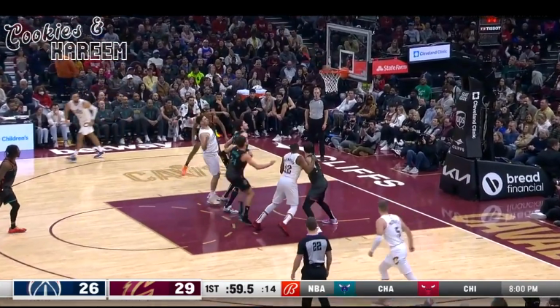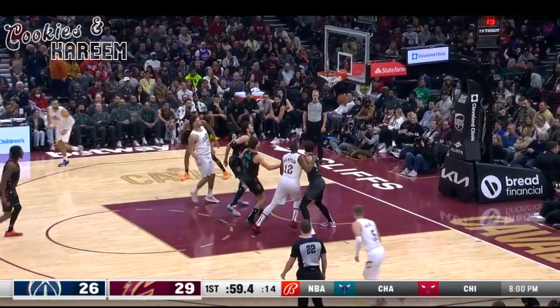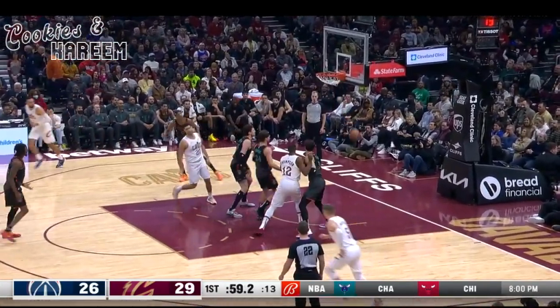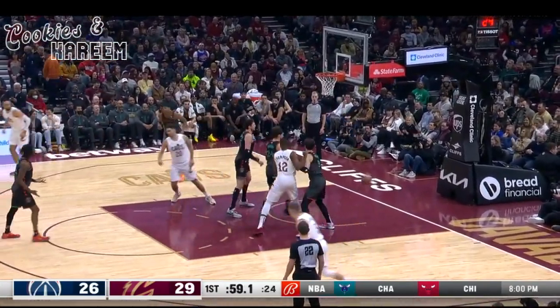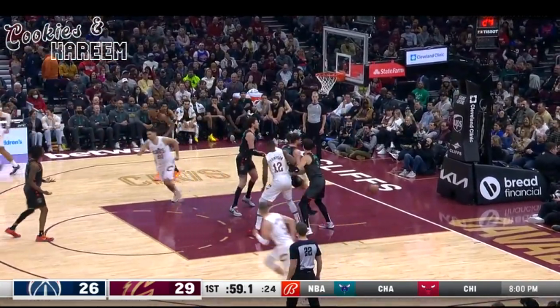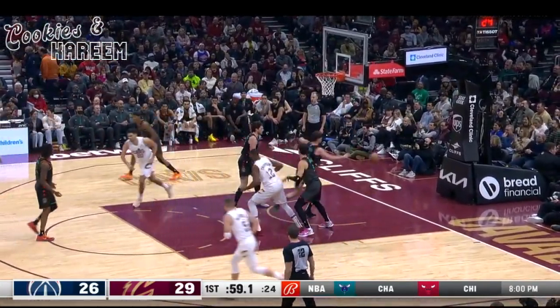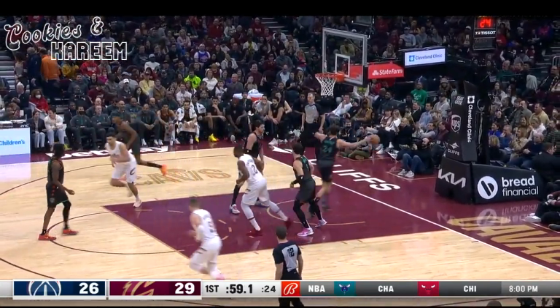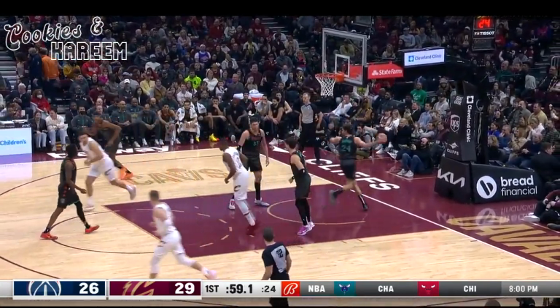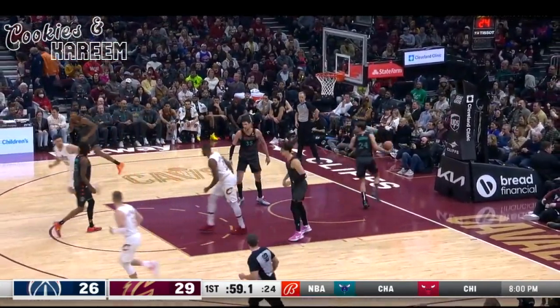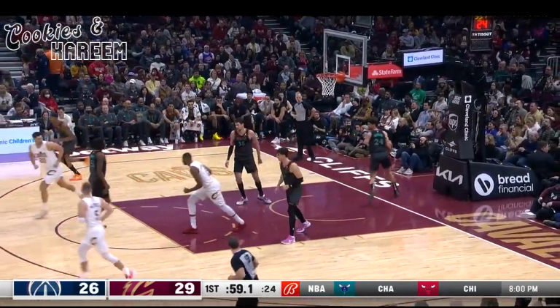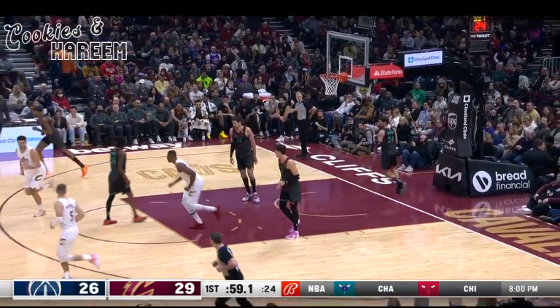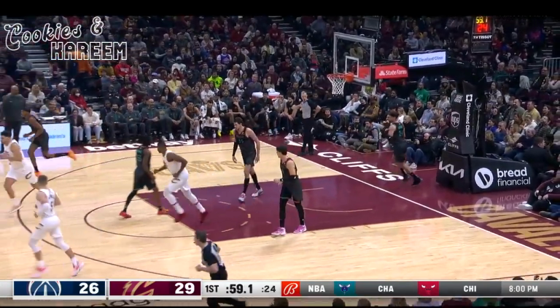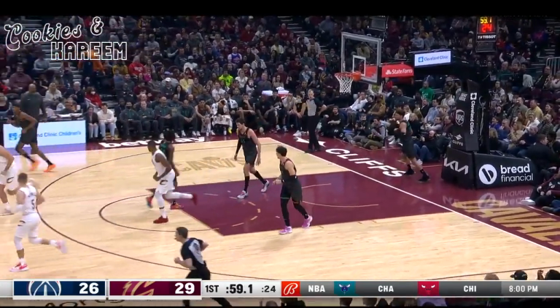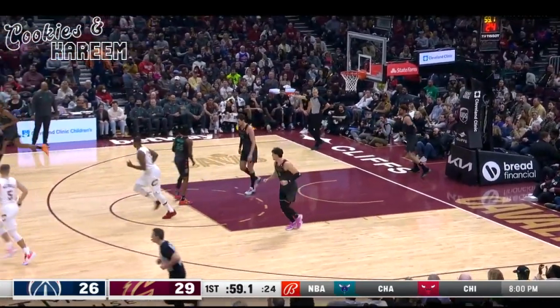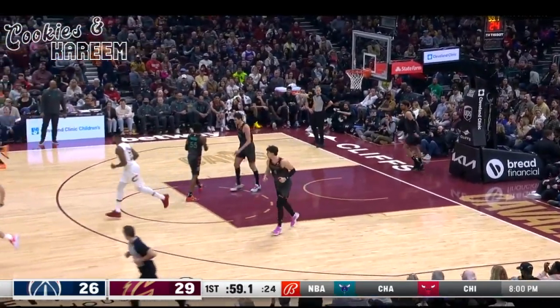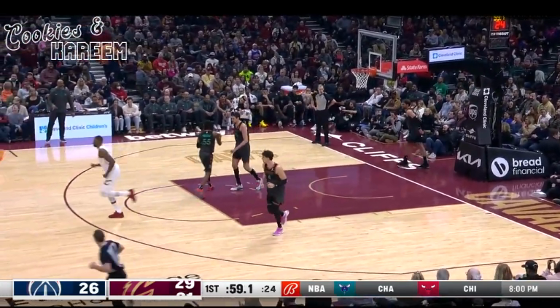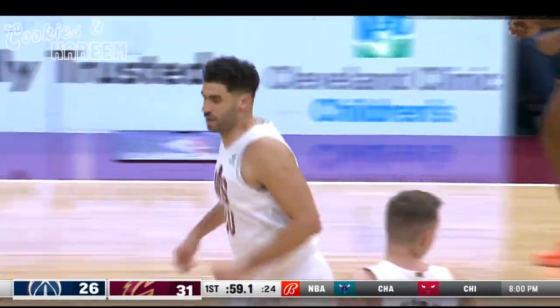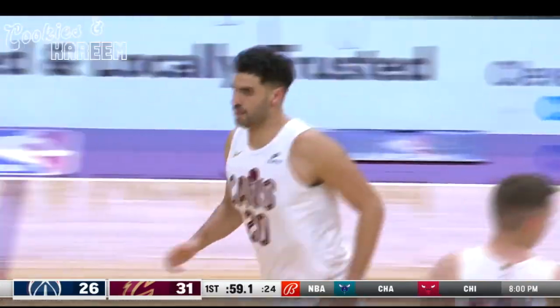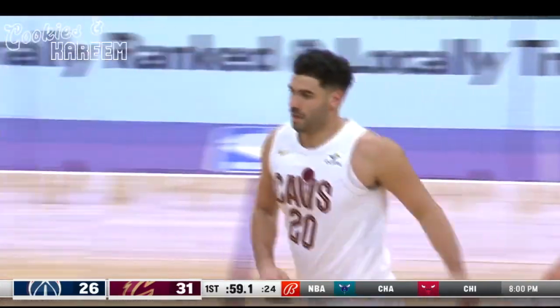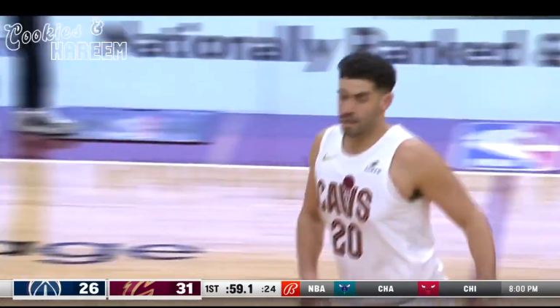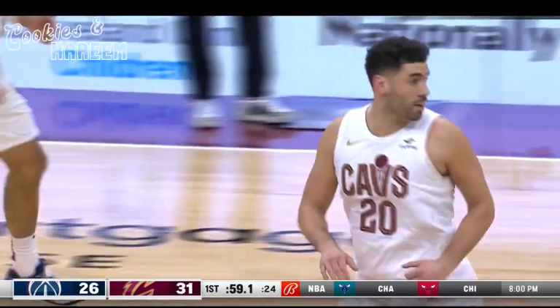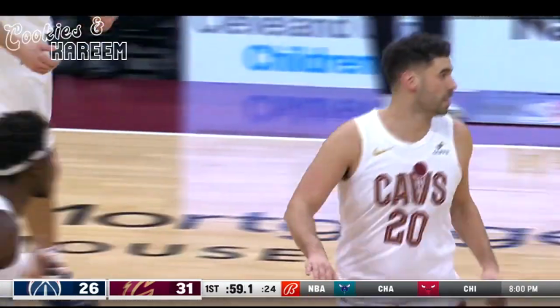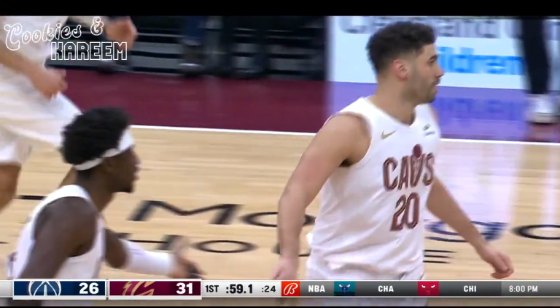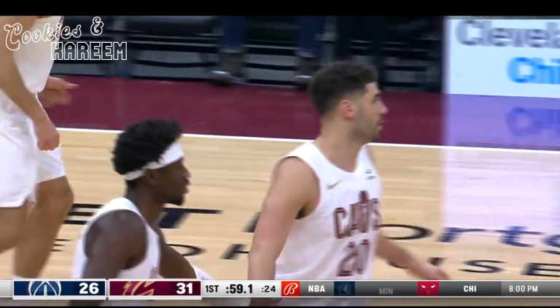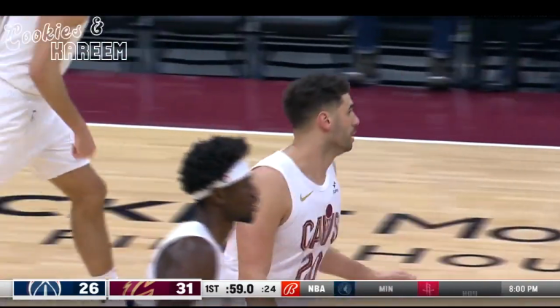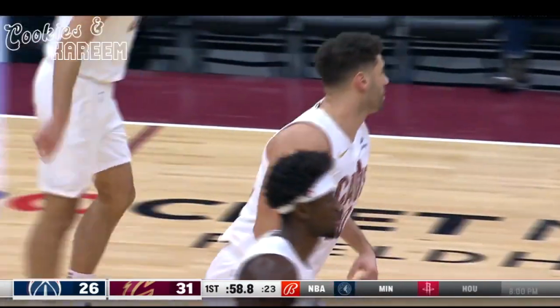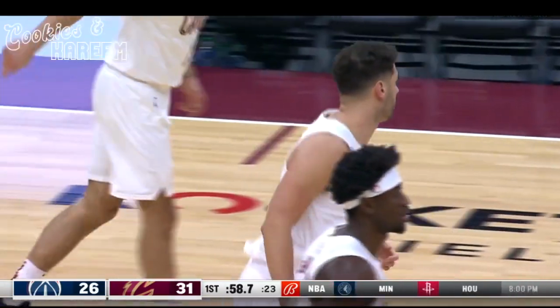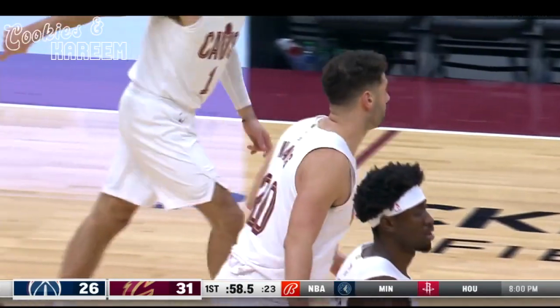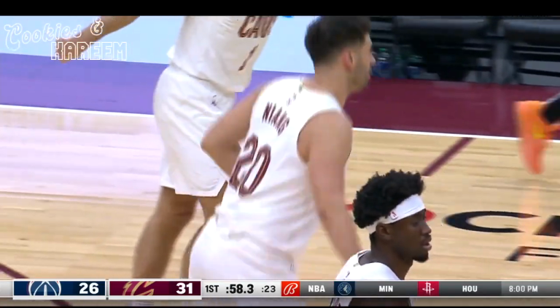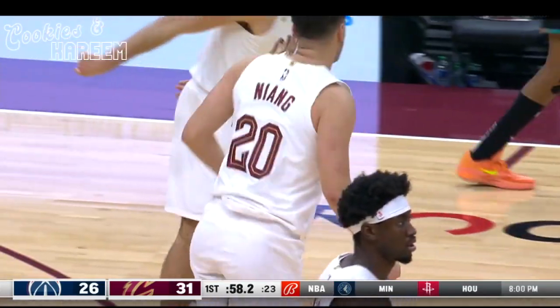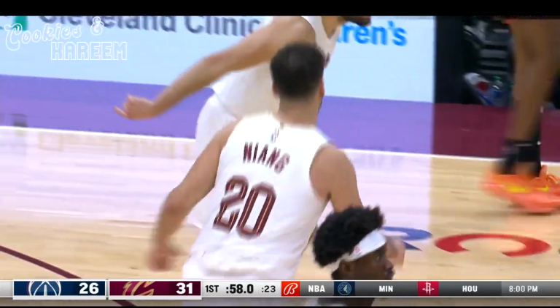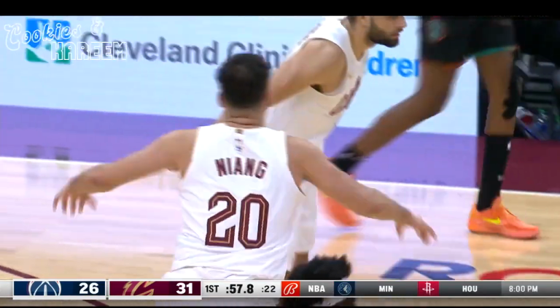Niang floats. Niang gets the Cavs back on track. Cavs 31, Wizards 26.